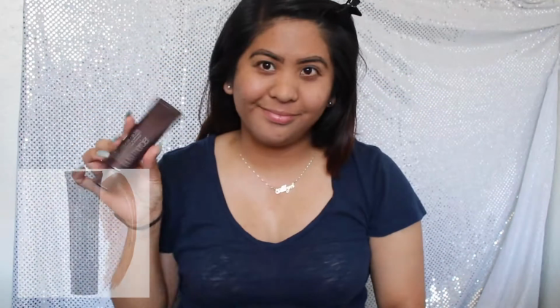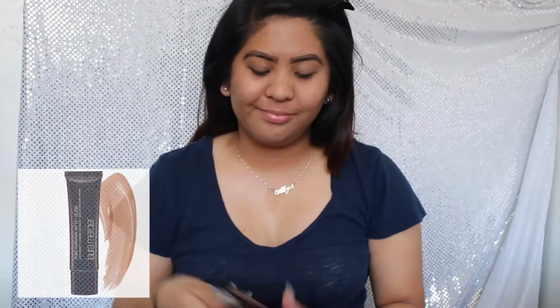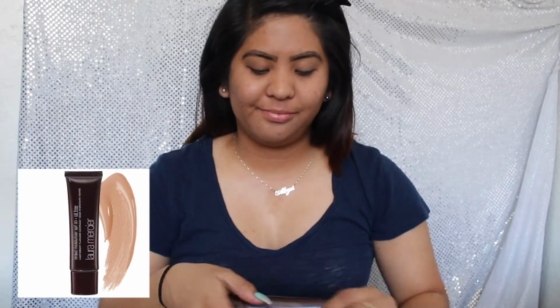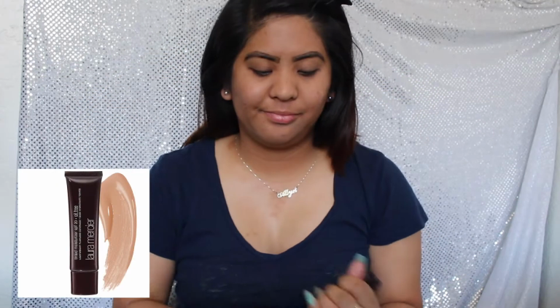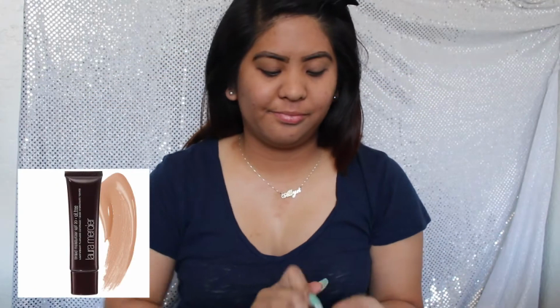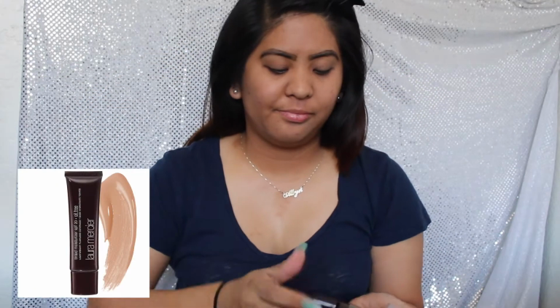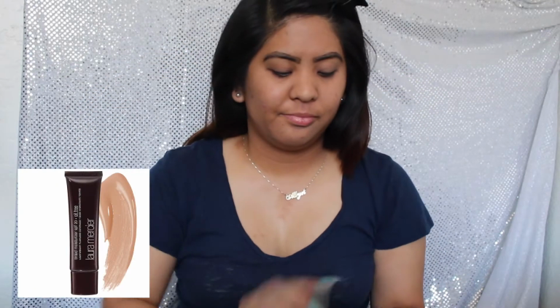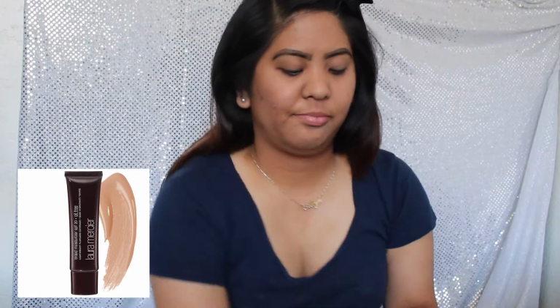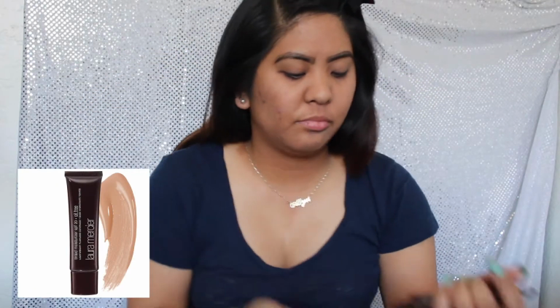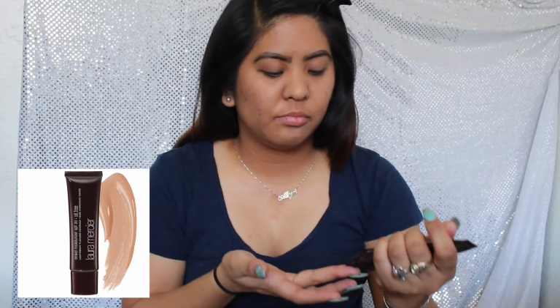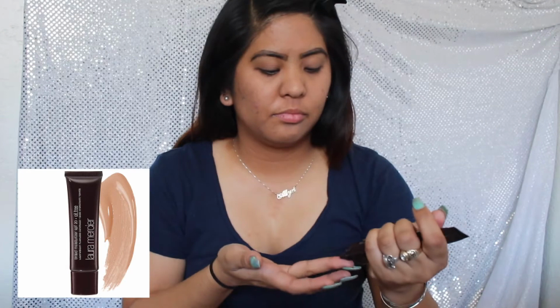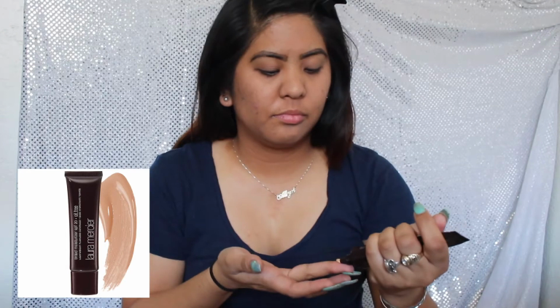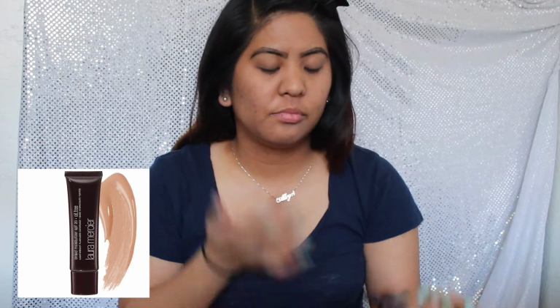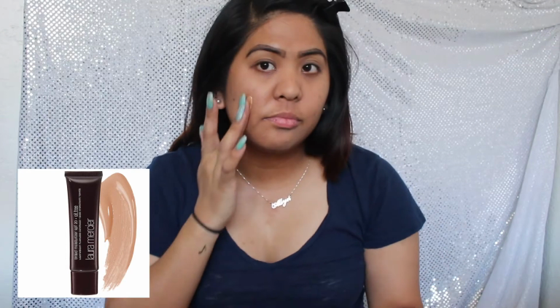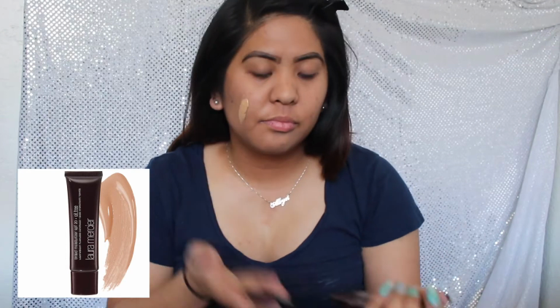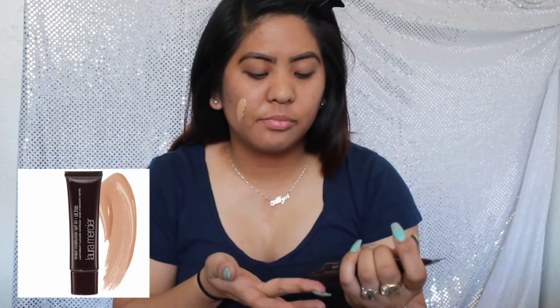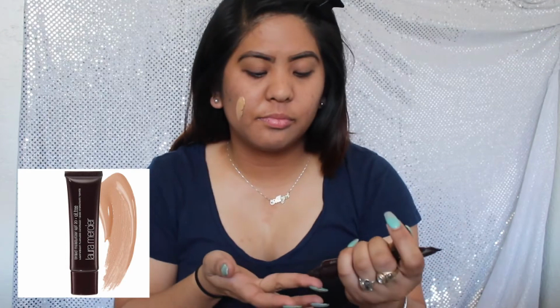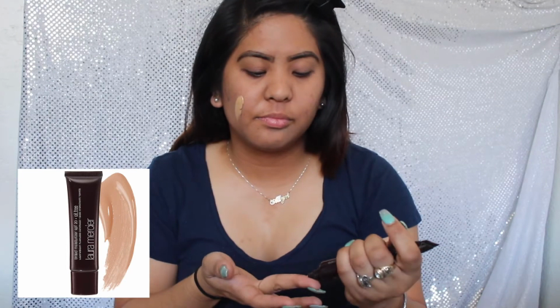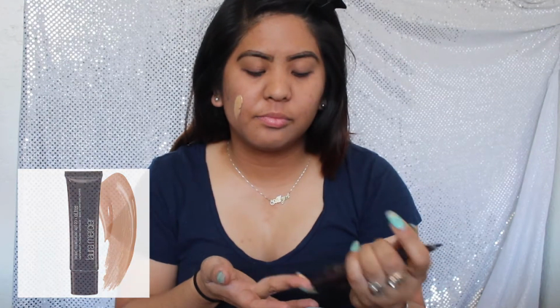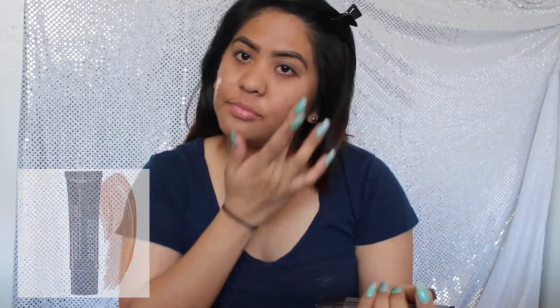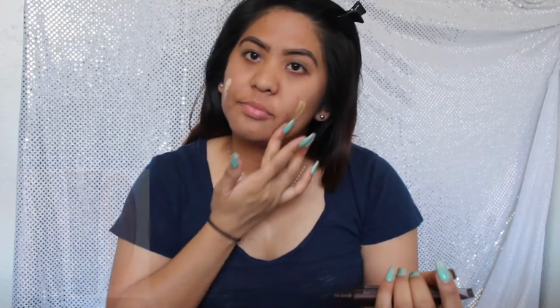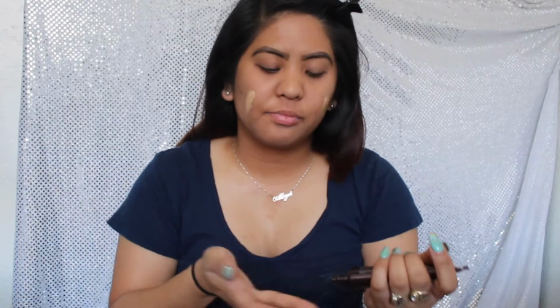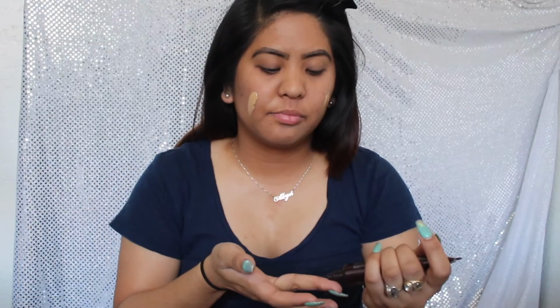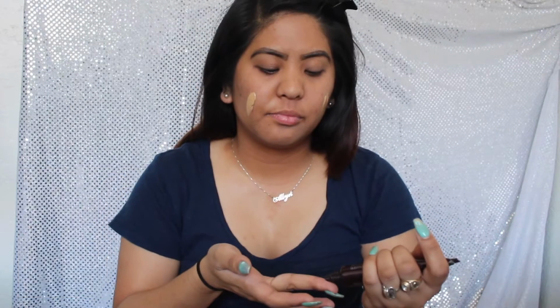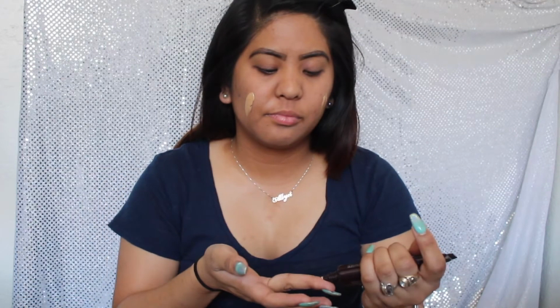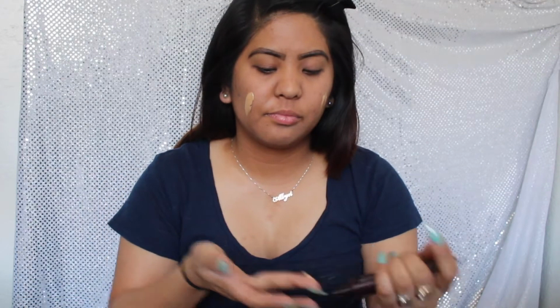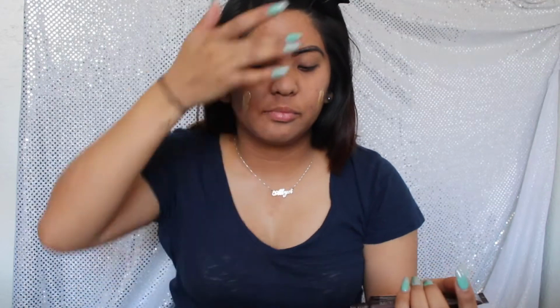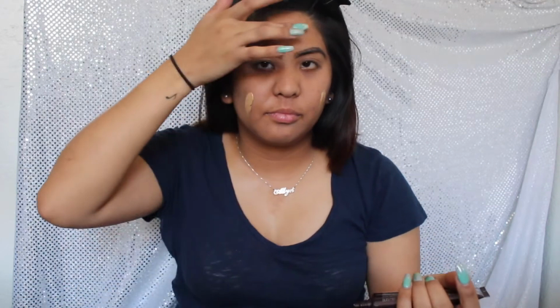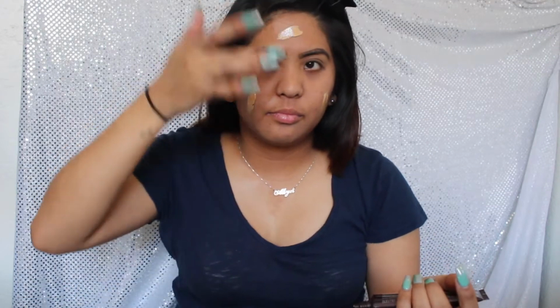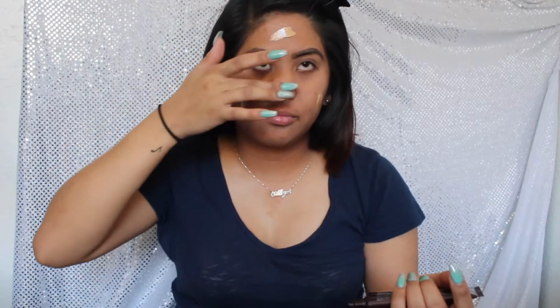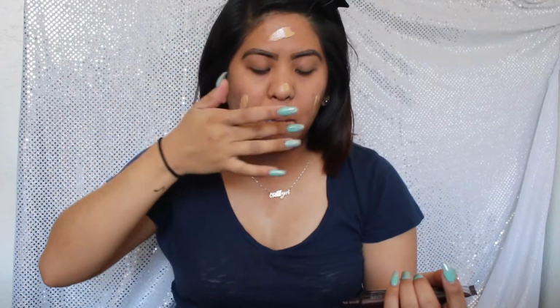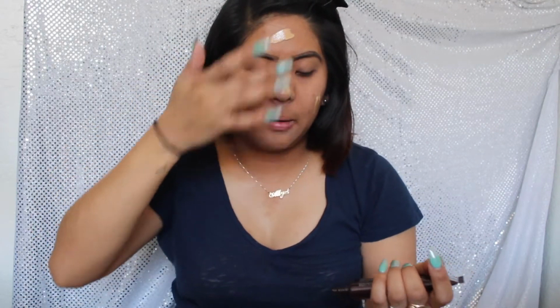Next I will be applying the Laura Mercier Tinted Moisturizer in the shade Tawny, which has an SPF of 20.